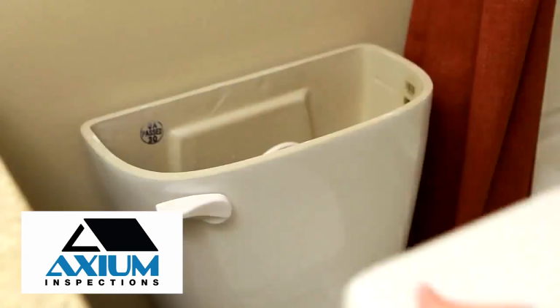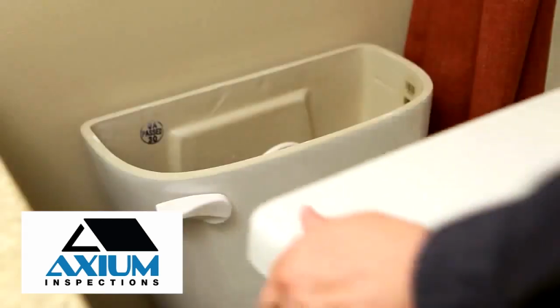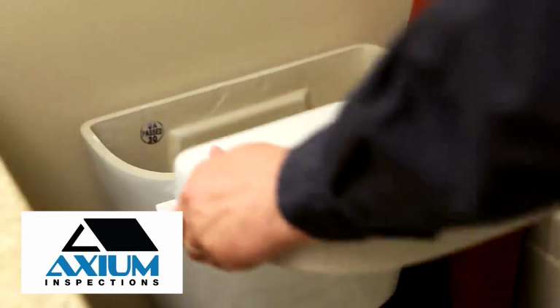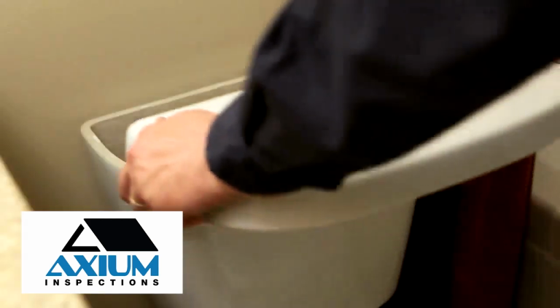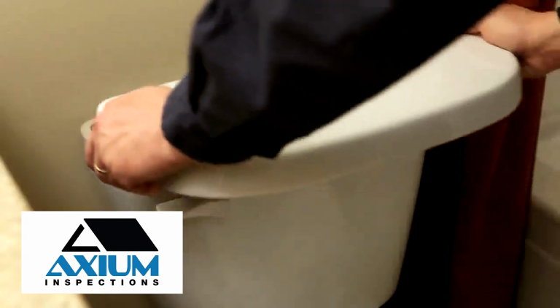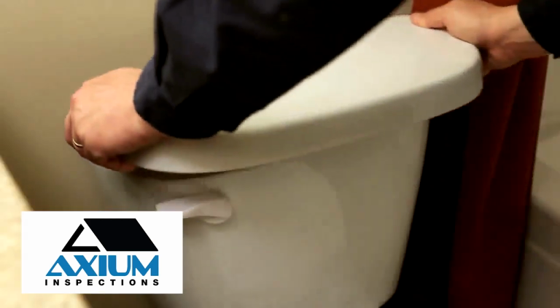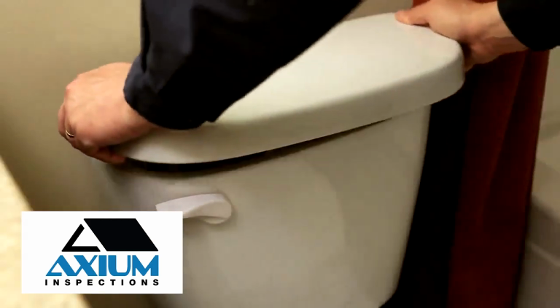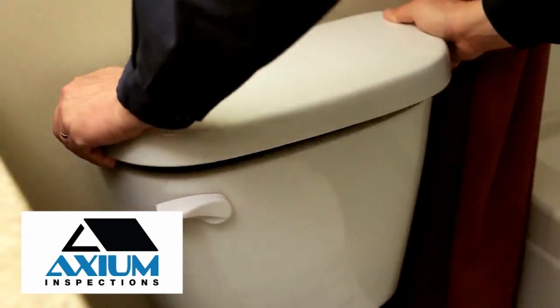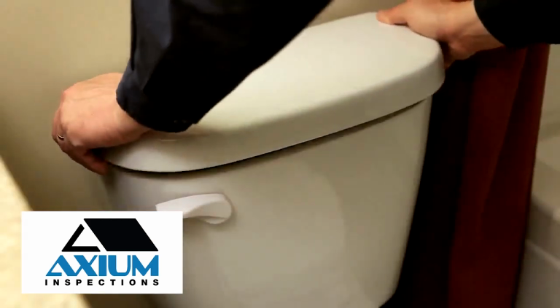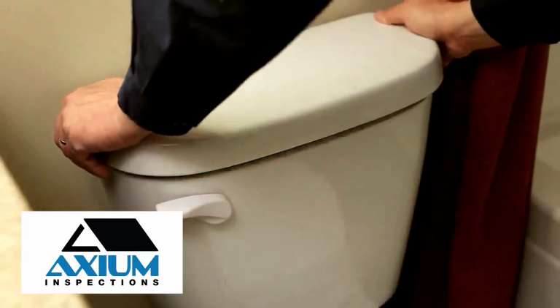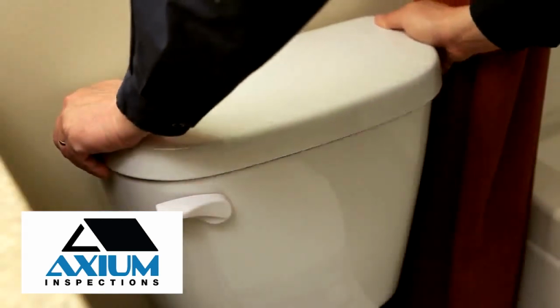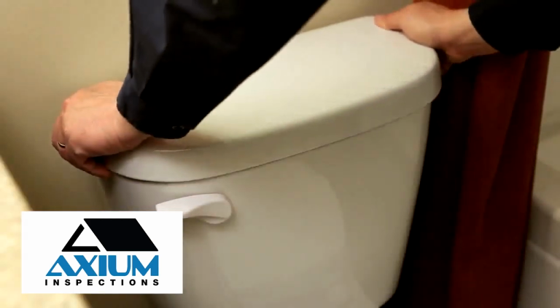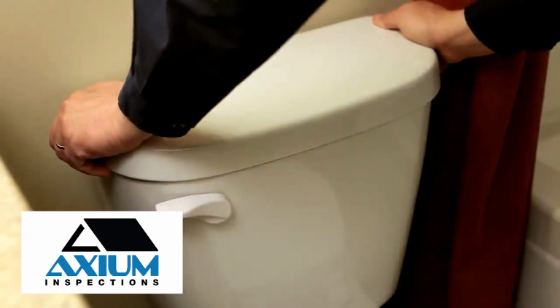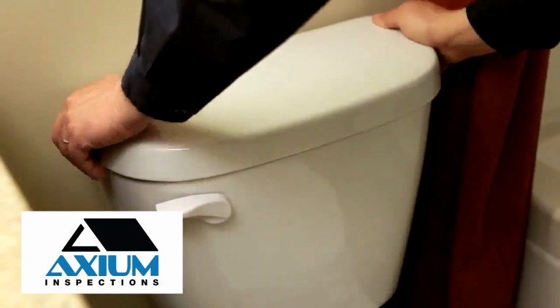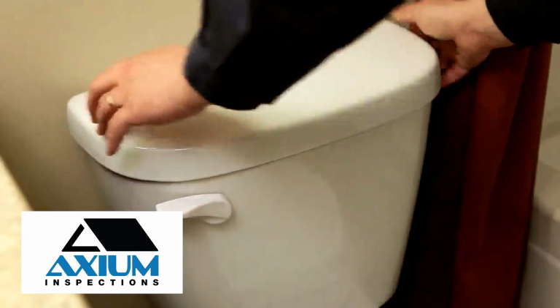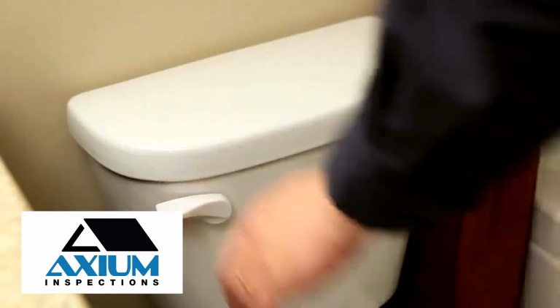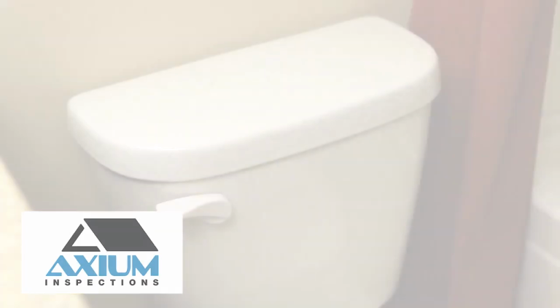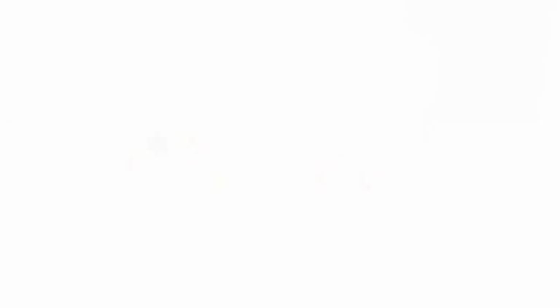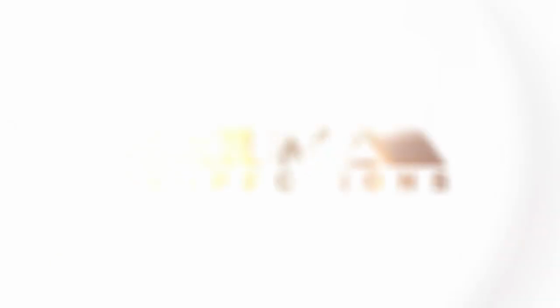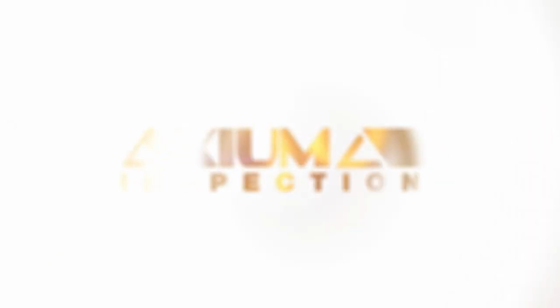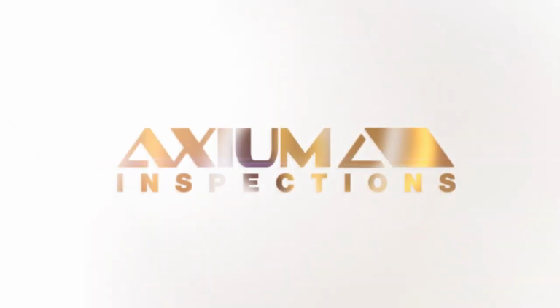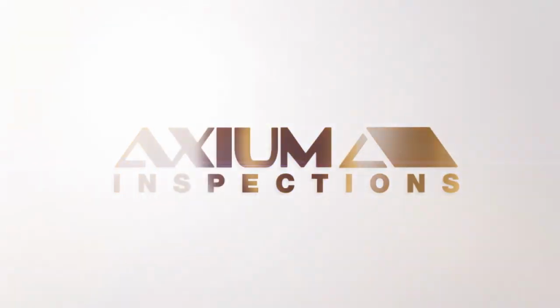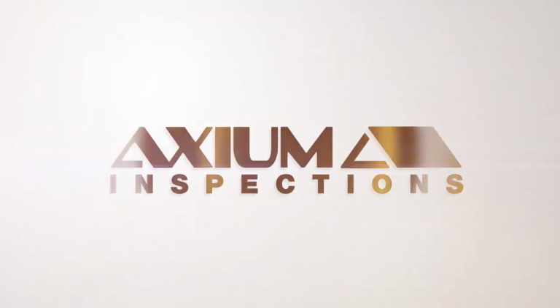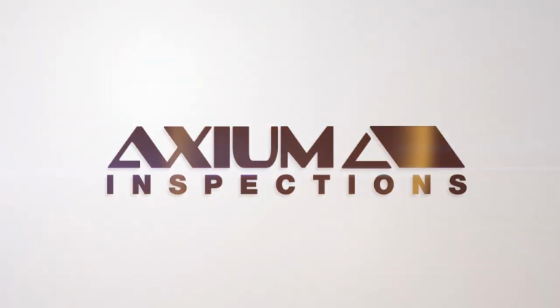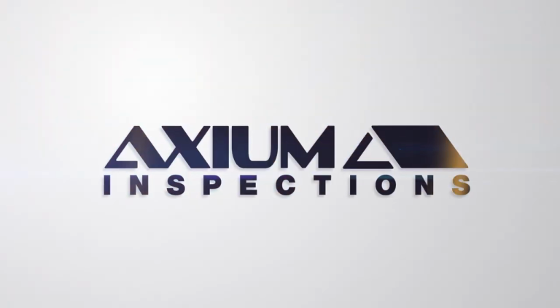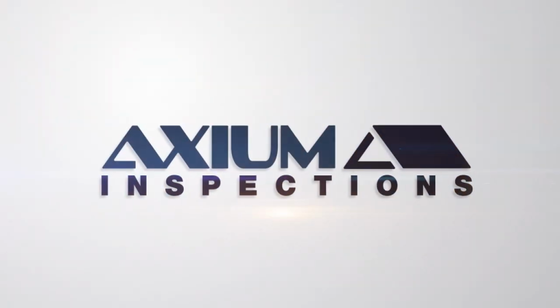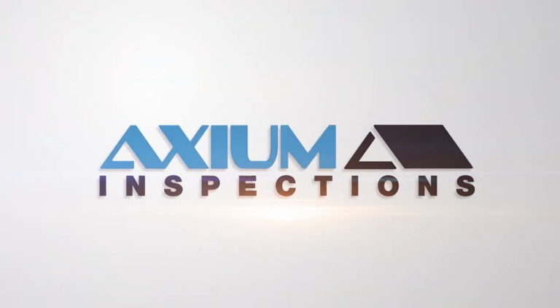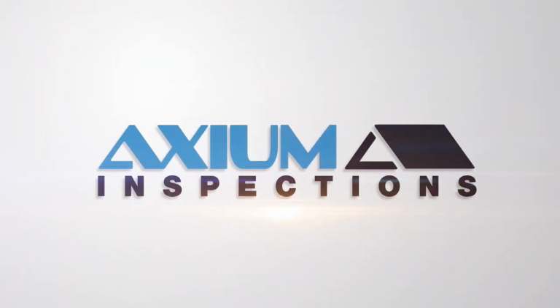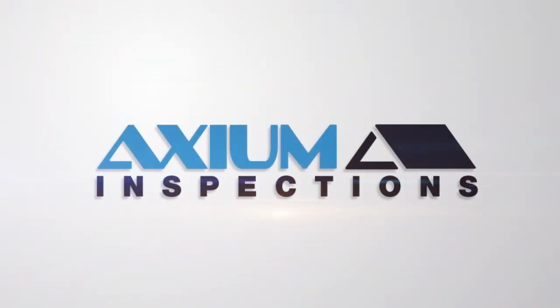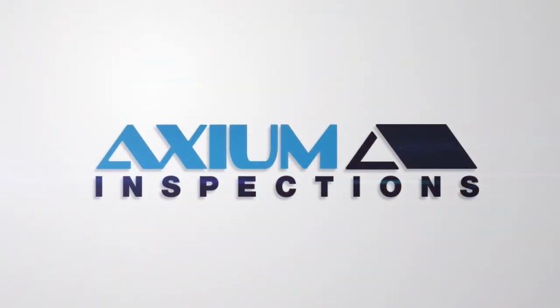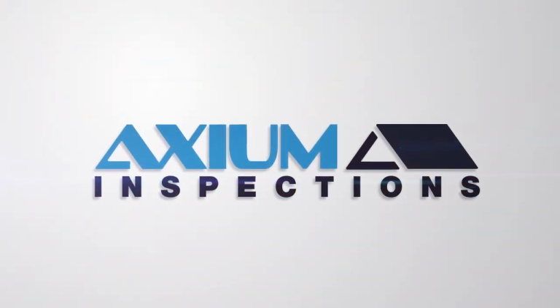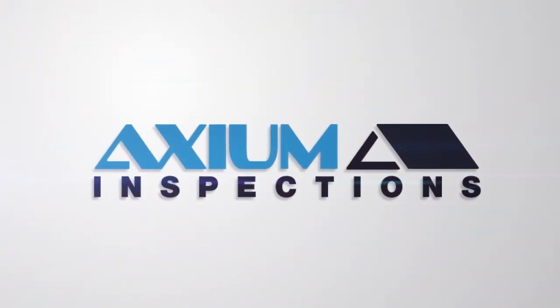Finally, replace the lid and you're all done.